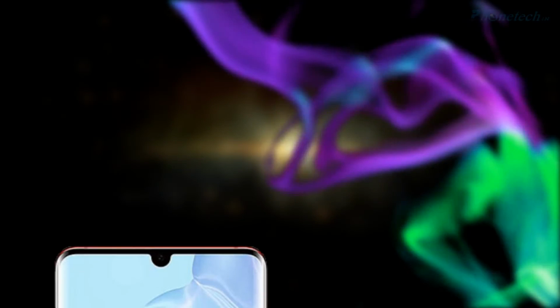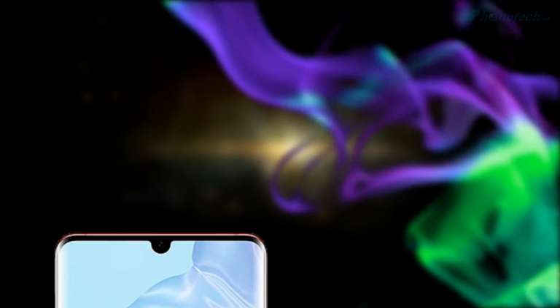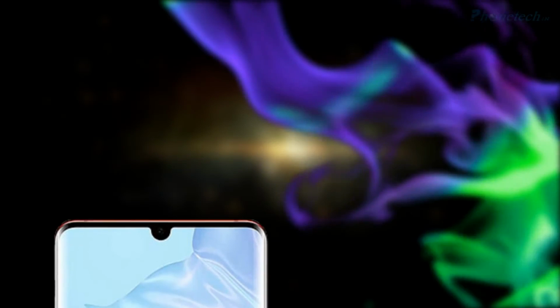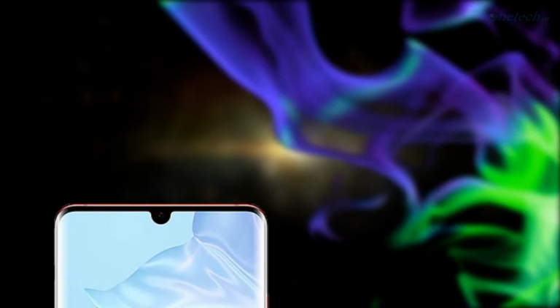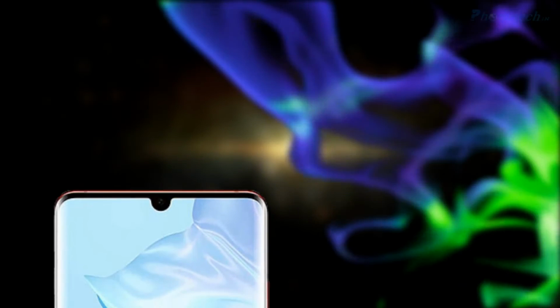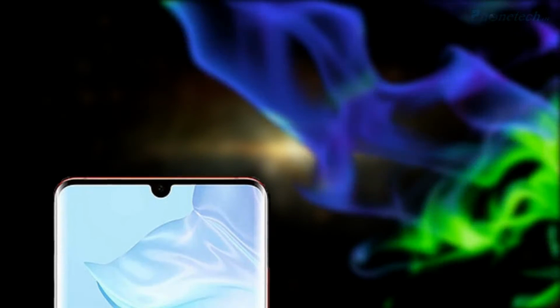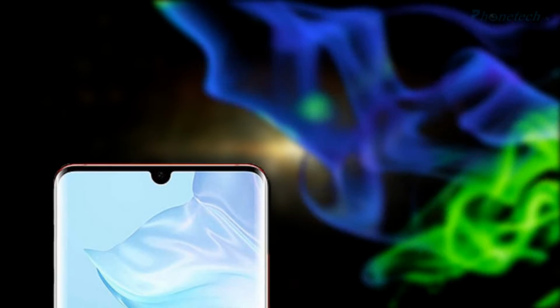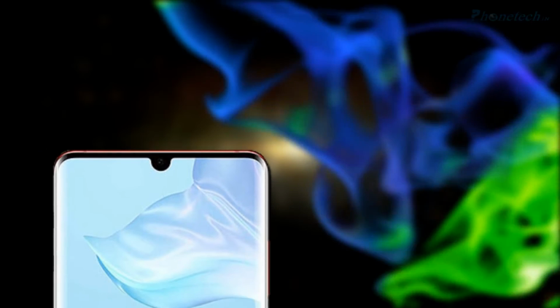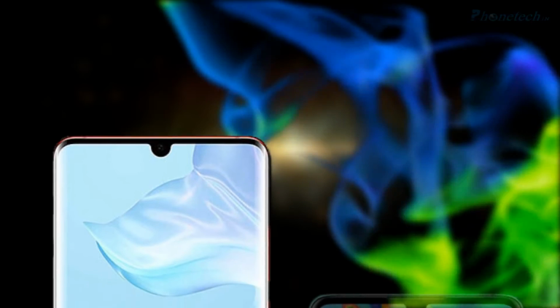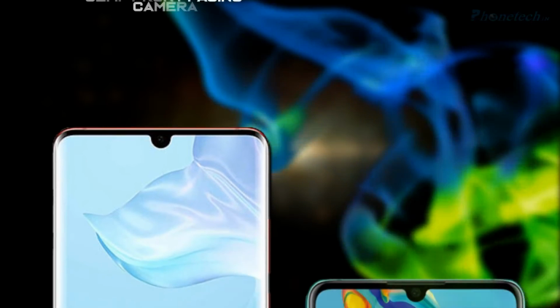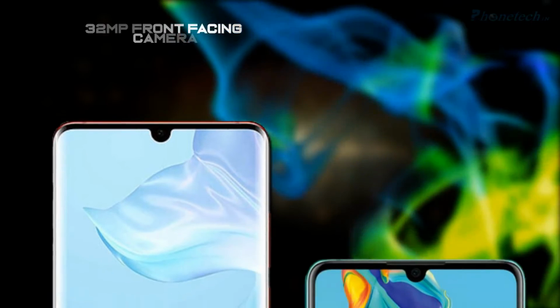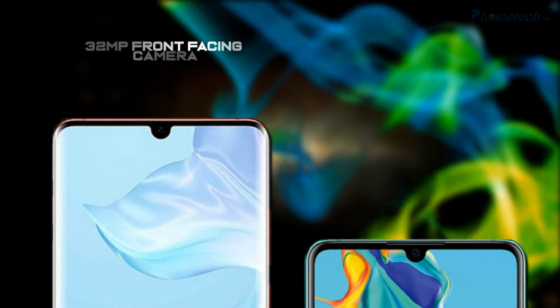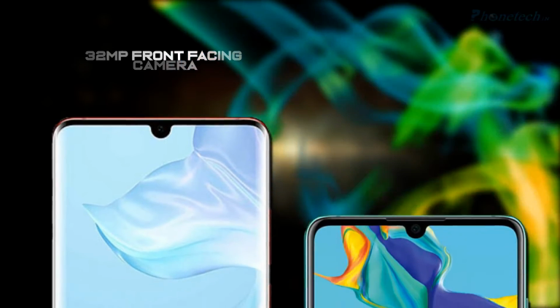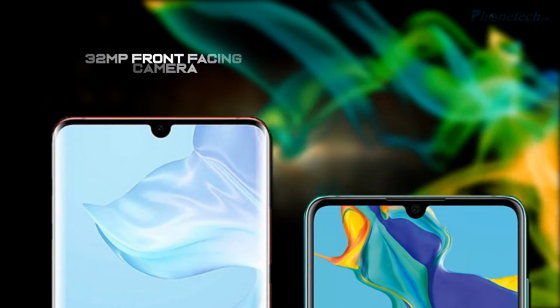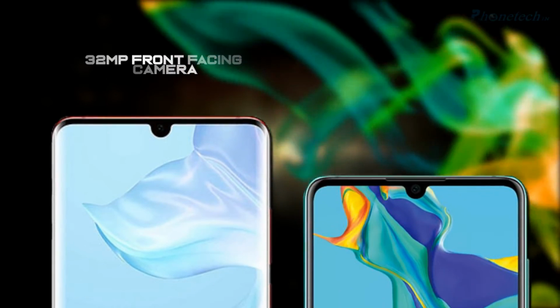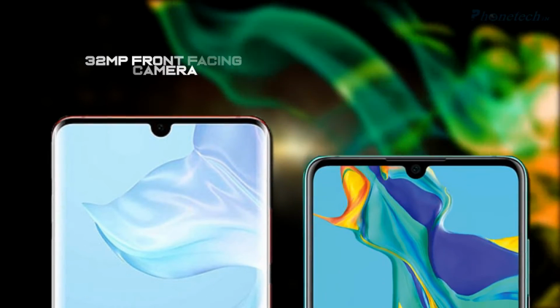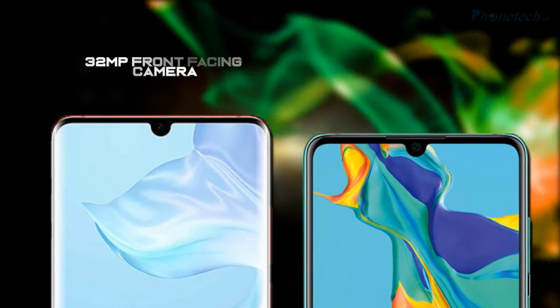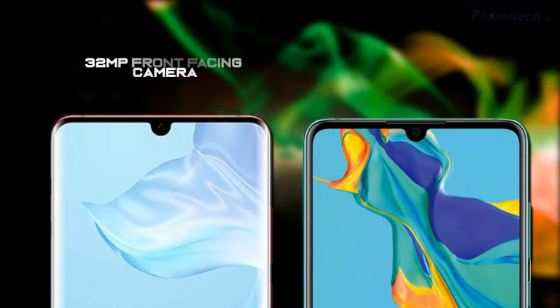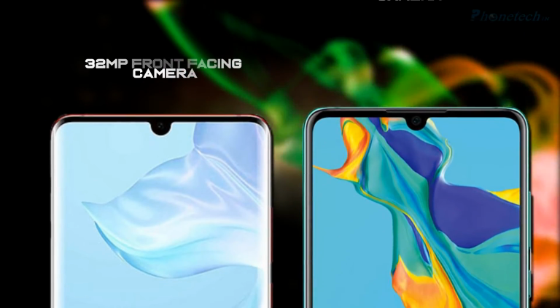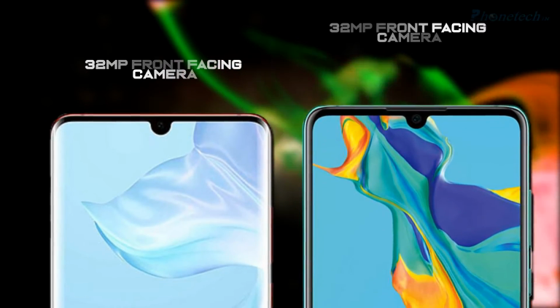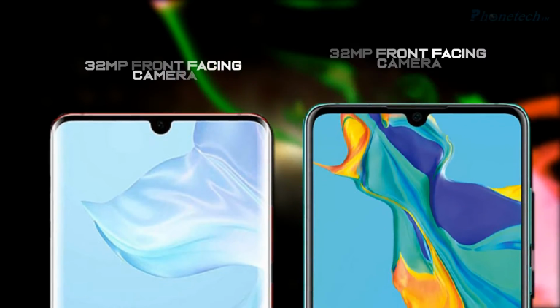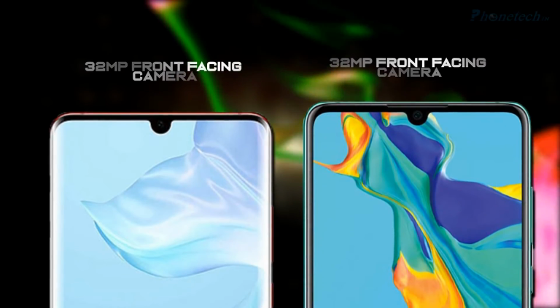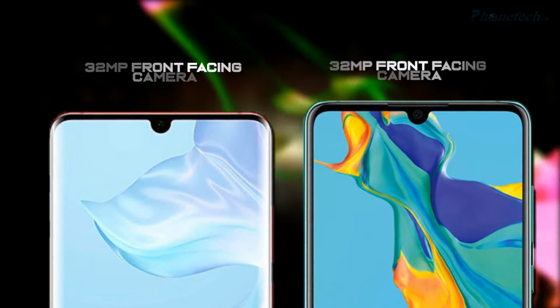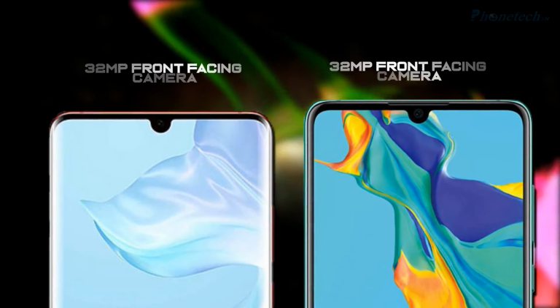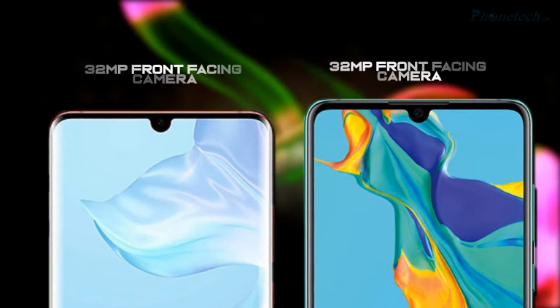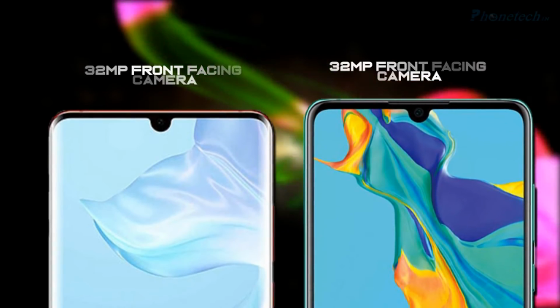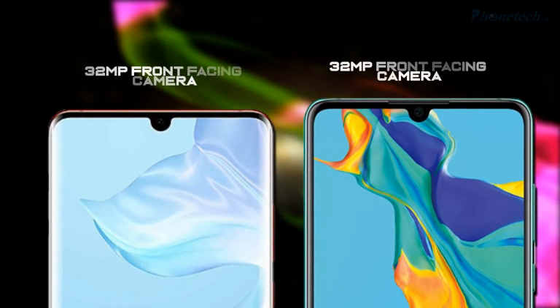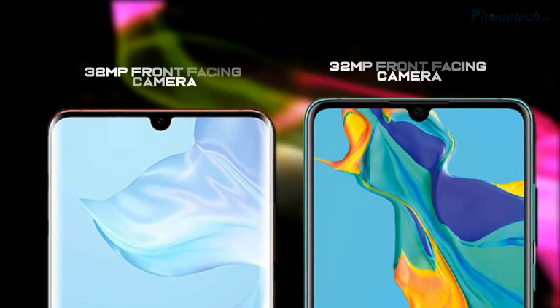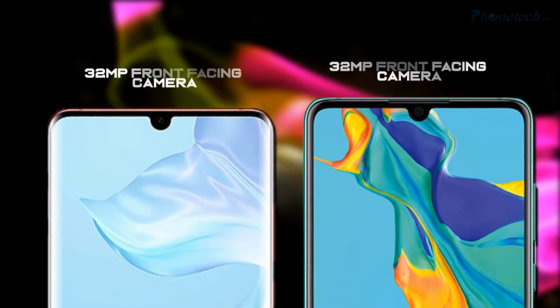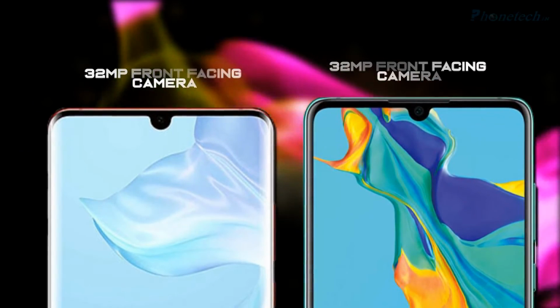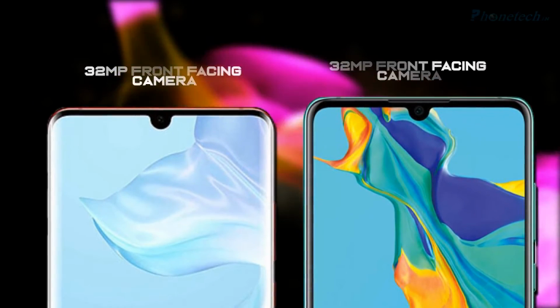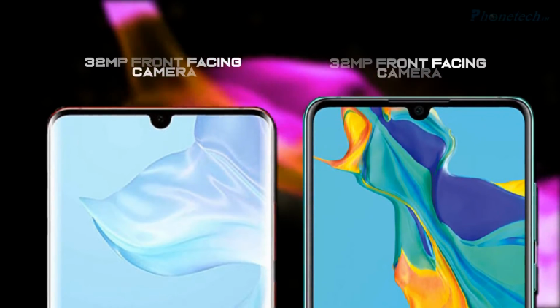First of all, let's talk about the front cameras. Both smartphones have the same 32MP front camera.